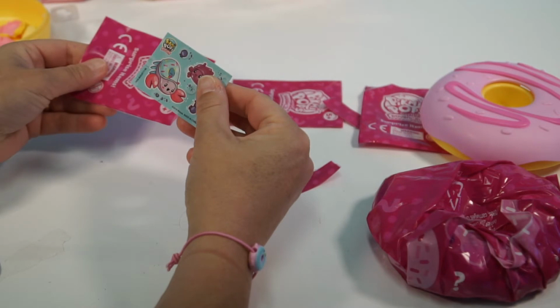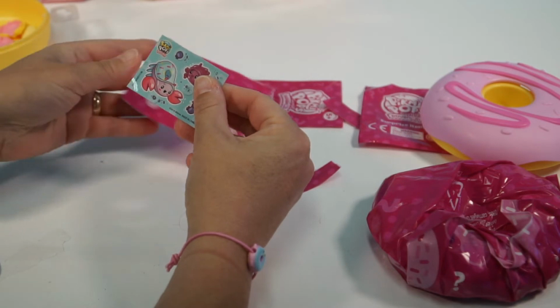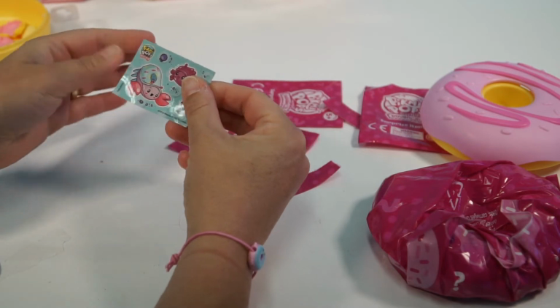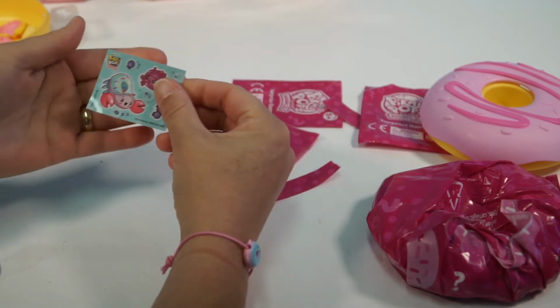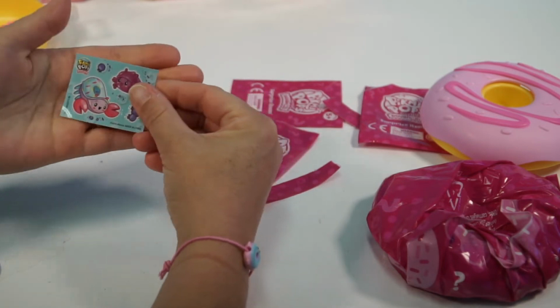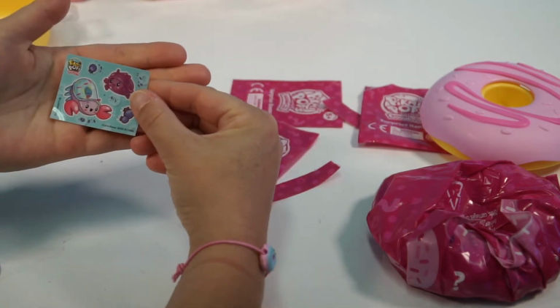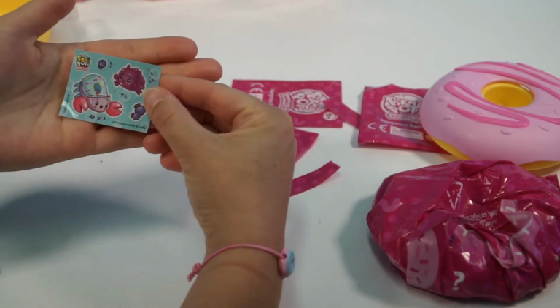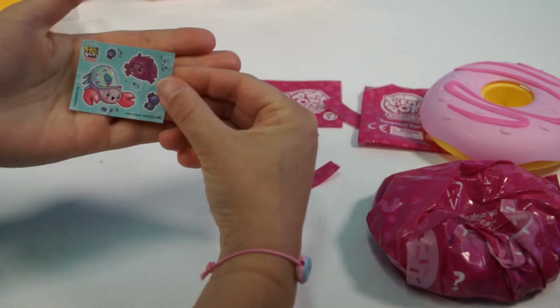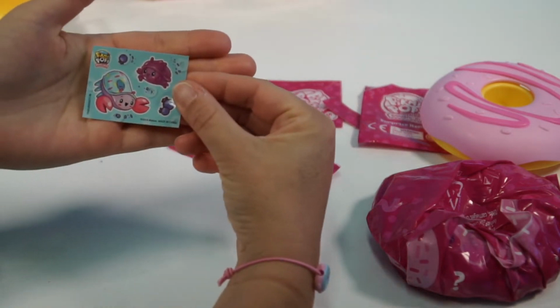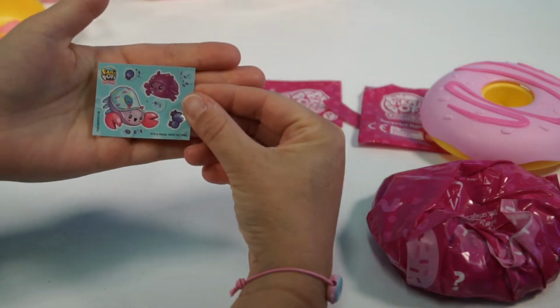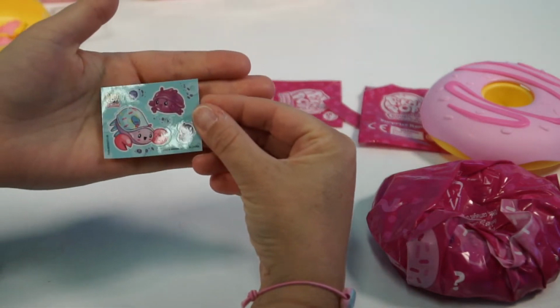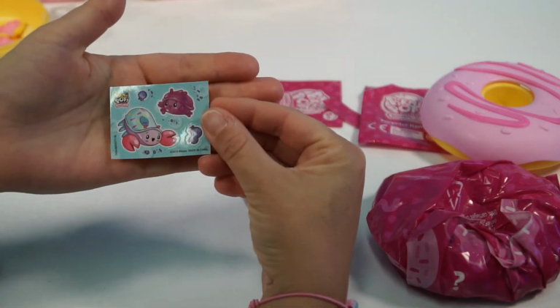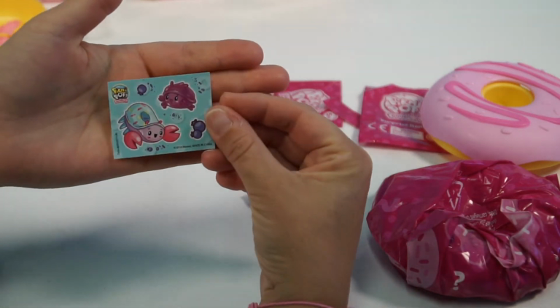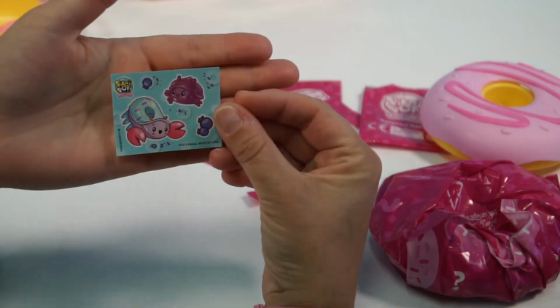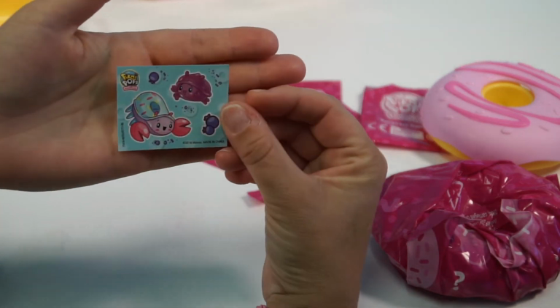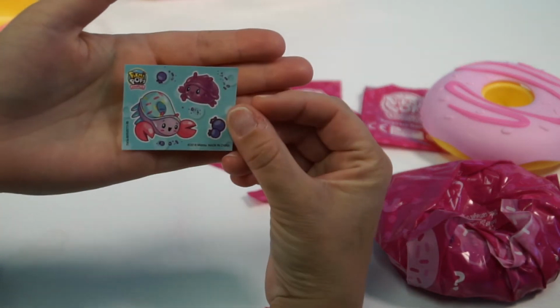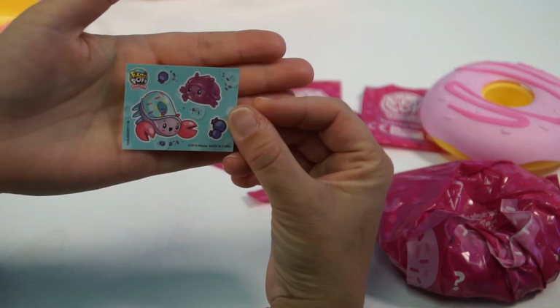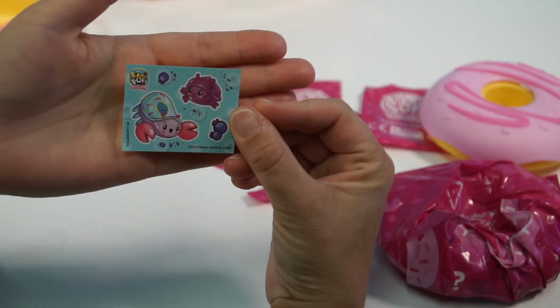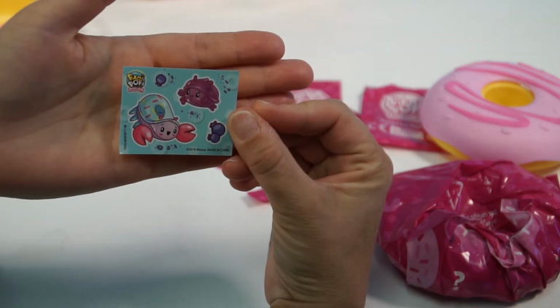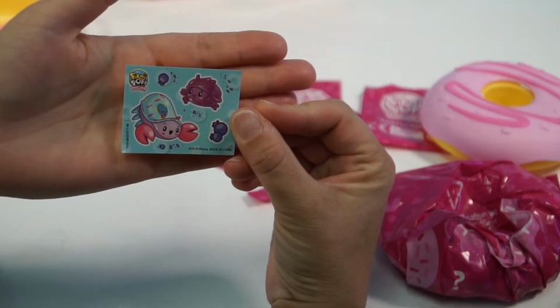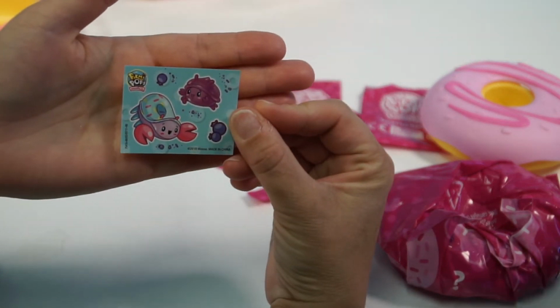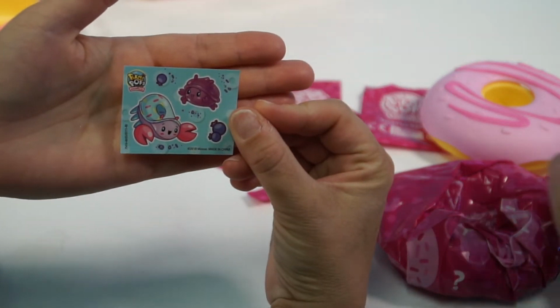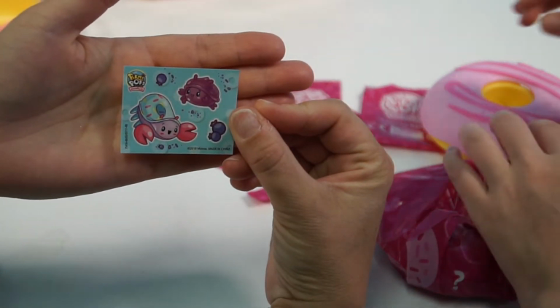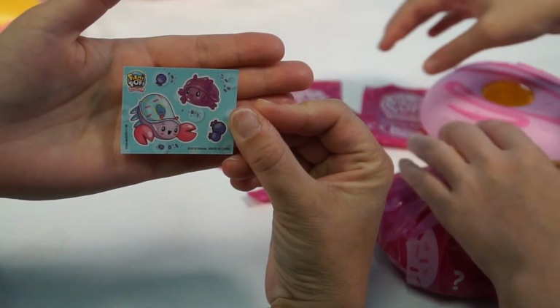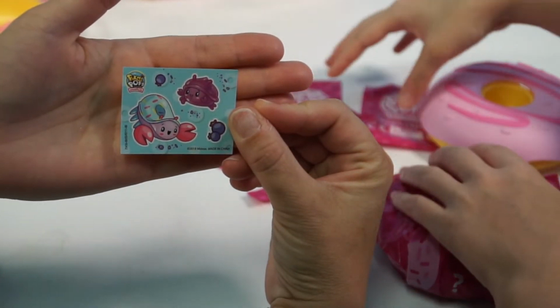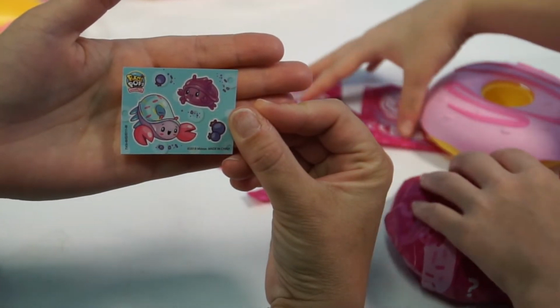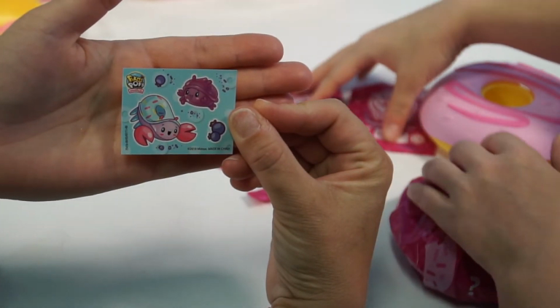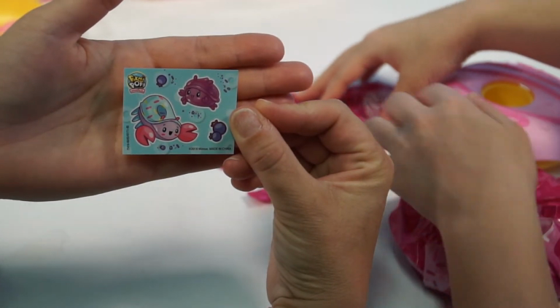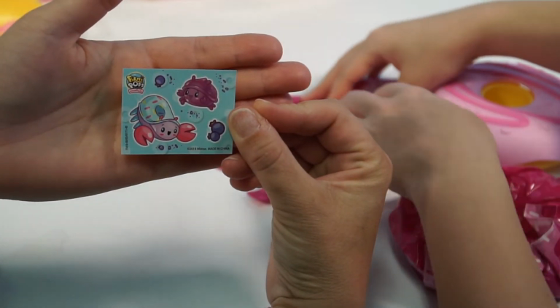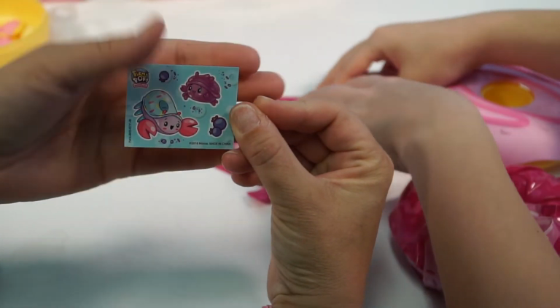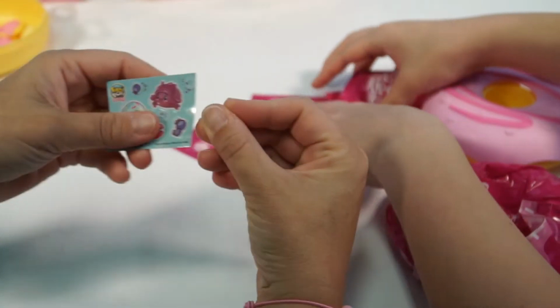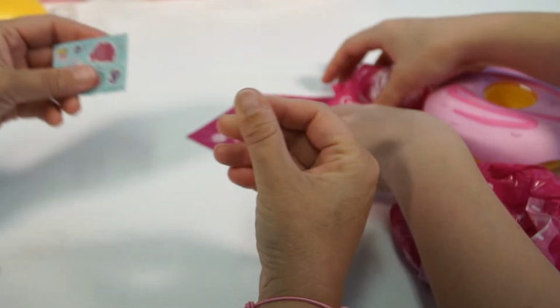Here is our next blind bag. Oh, stickers! Very cool stickers — I like those.